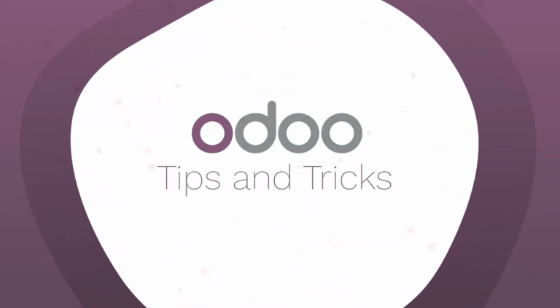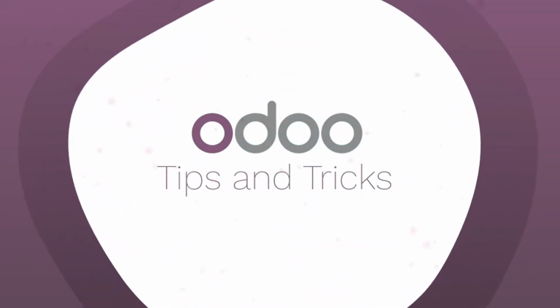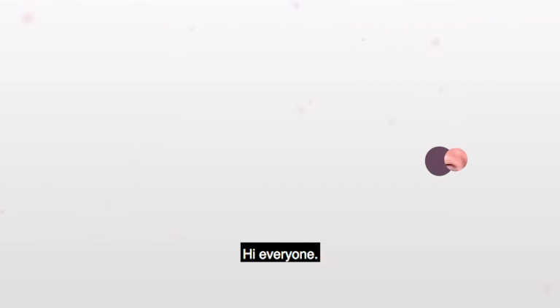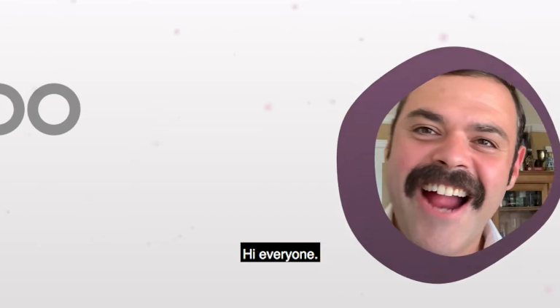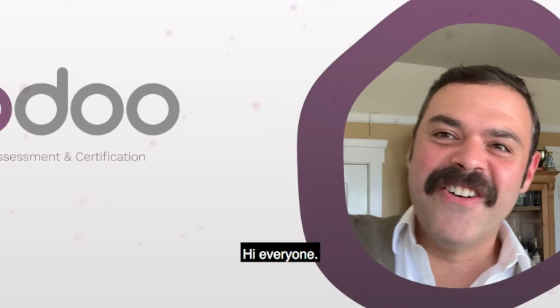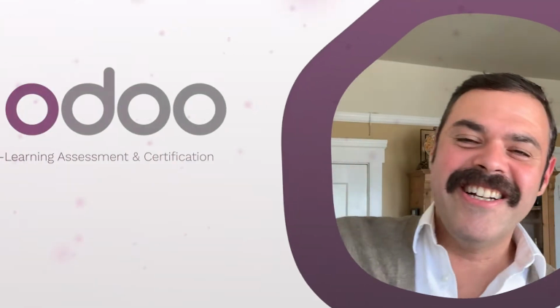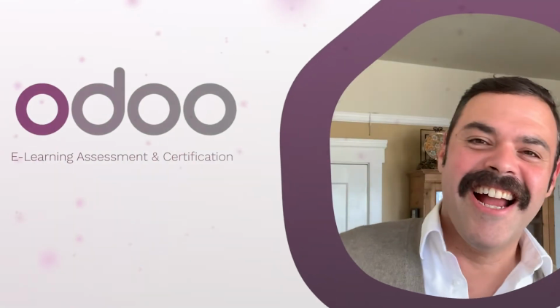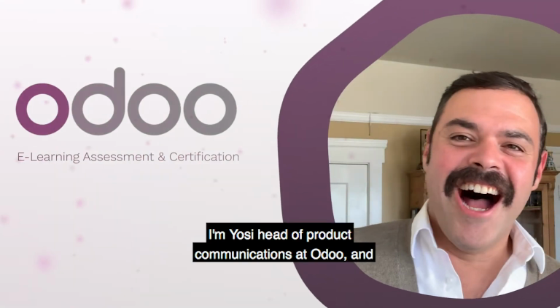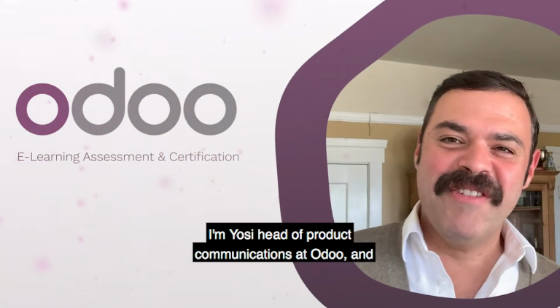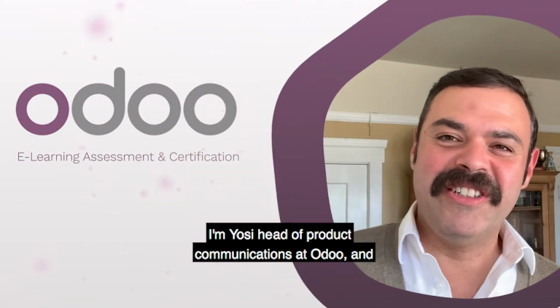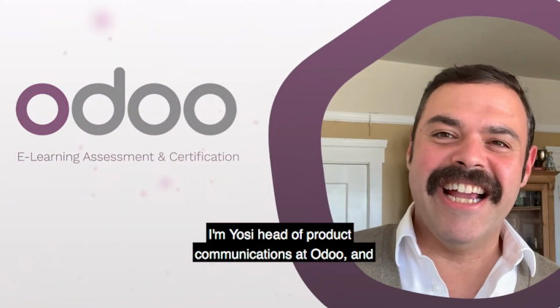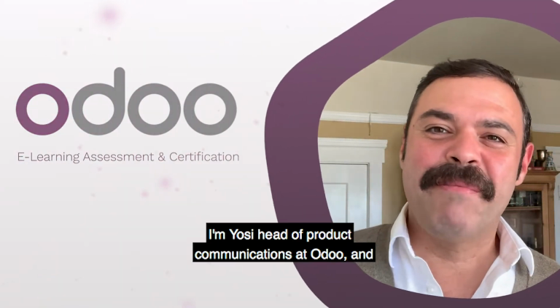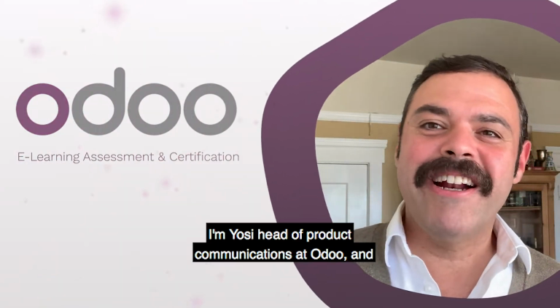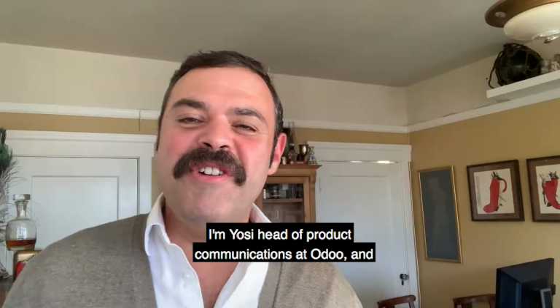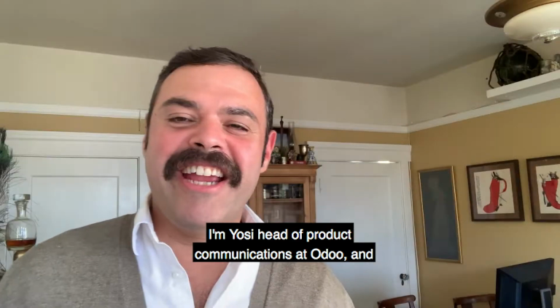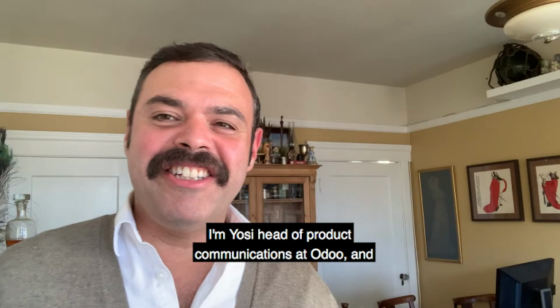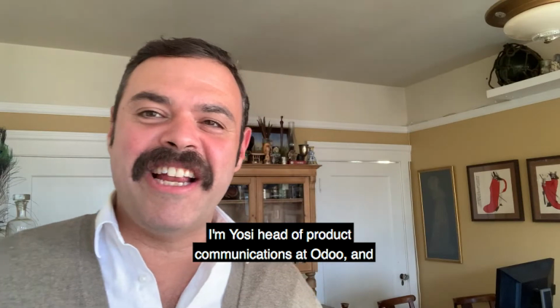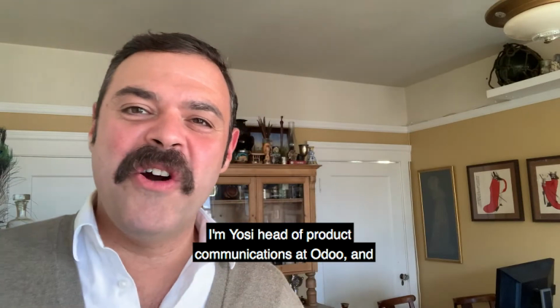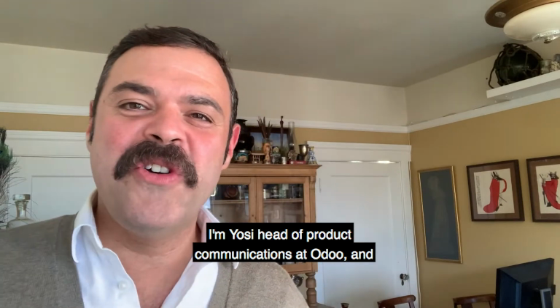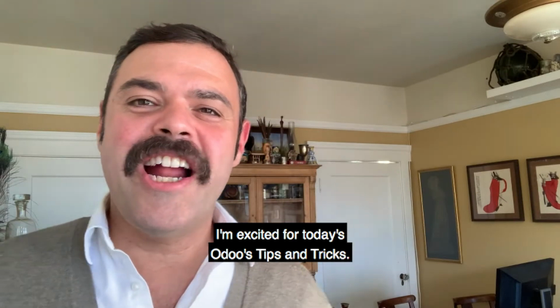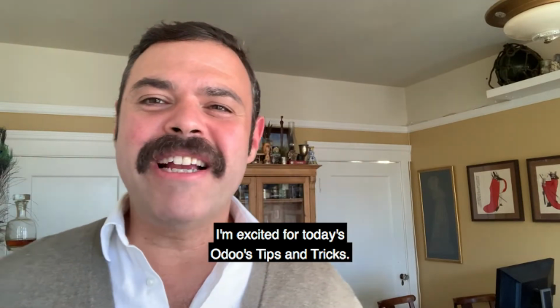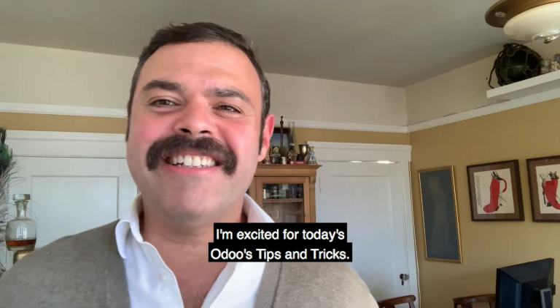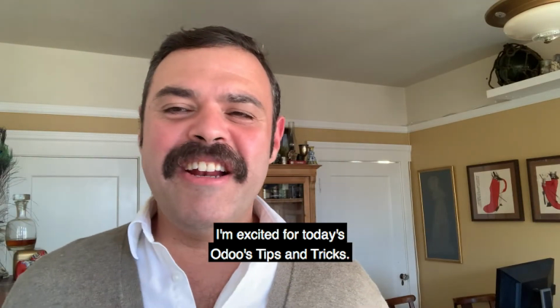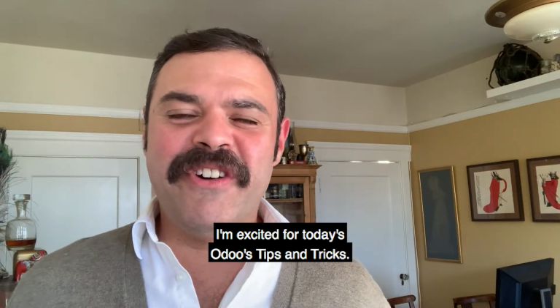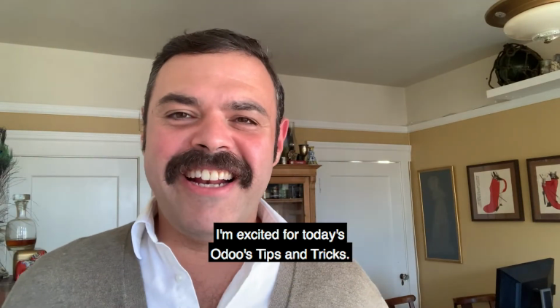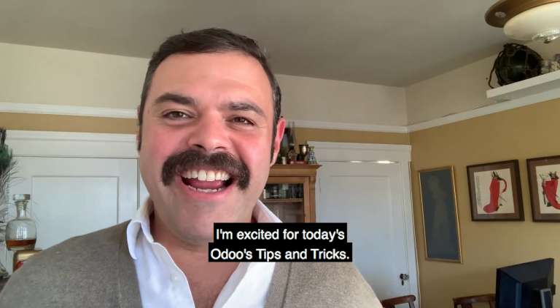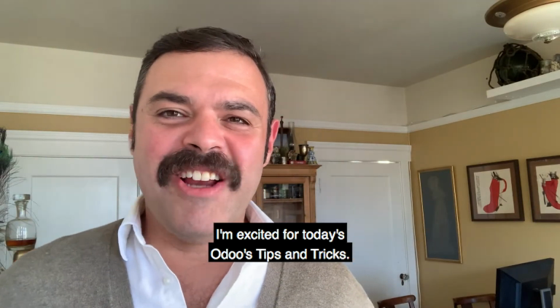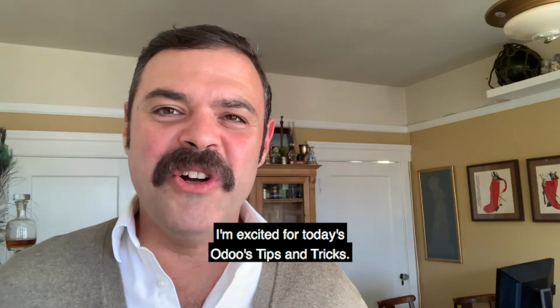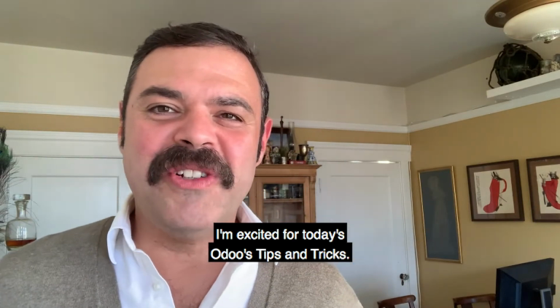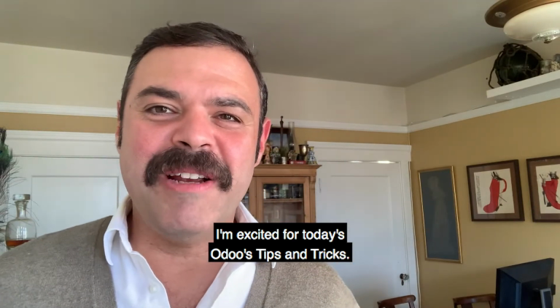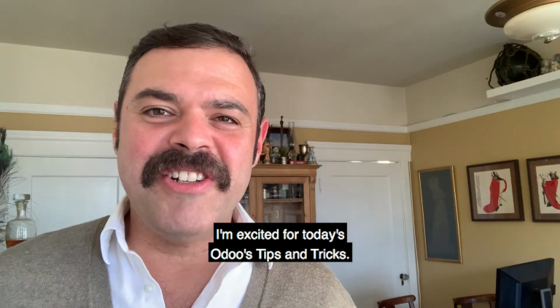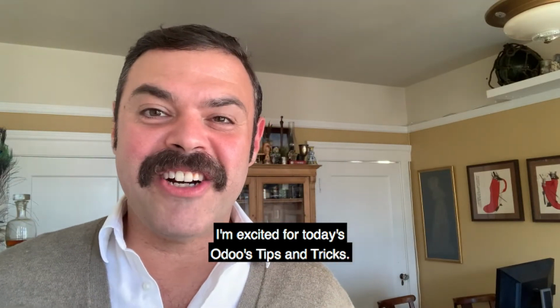Hi, everyone. I'm Yossi, Head of Product Communications at Odoo, and I am excited for today's Odoo tips and tricks.